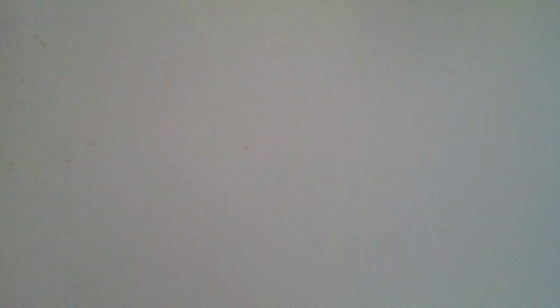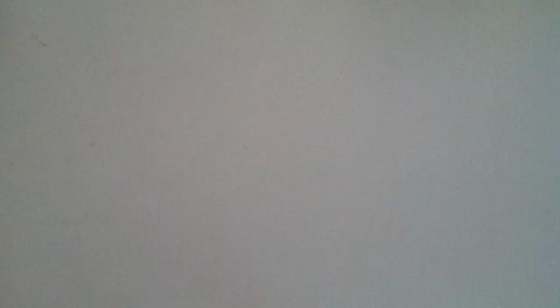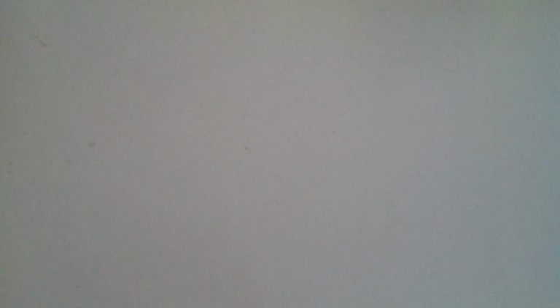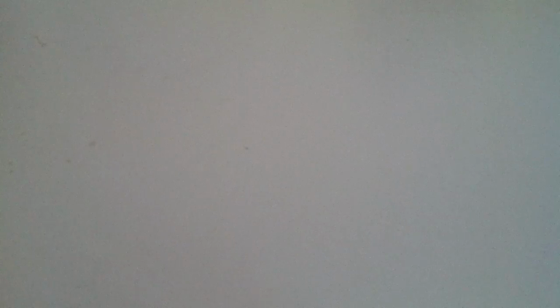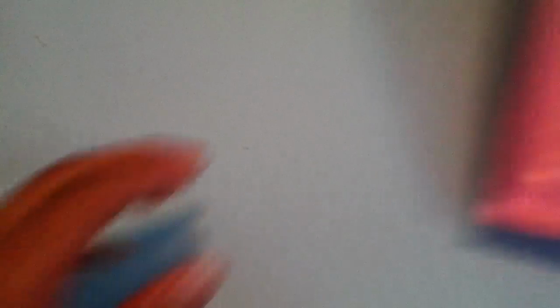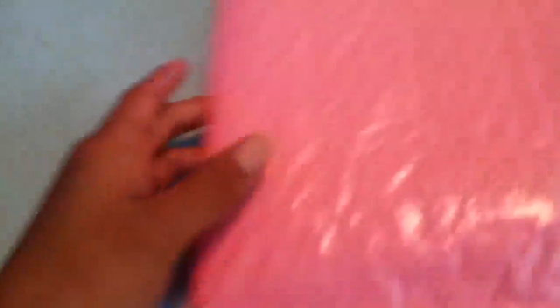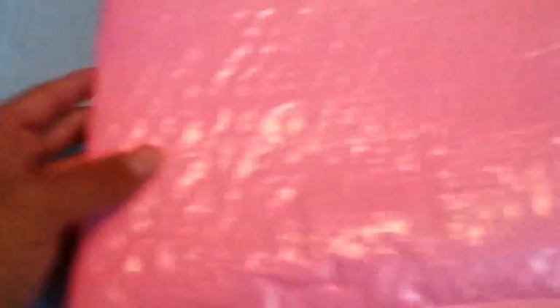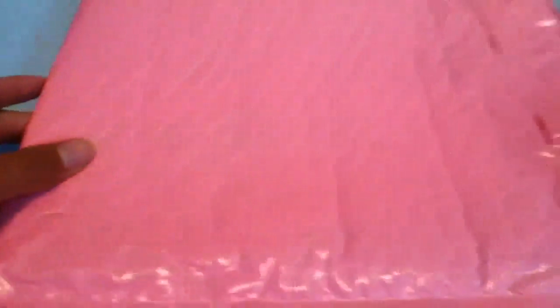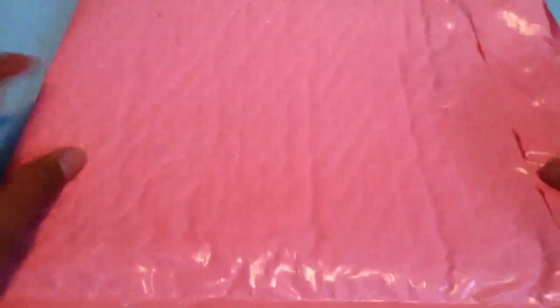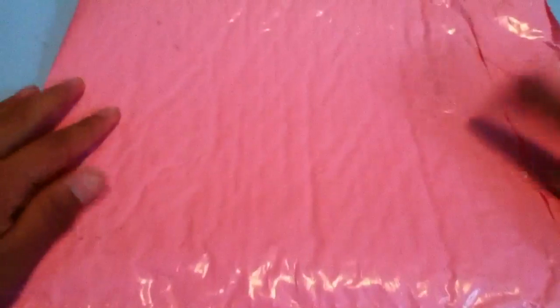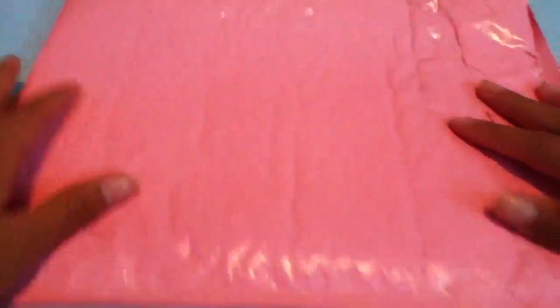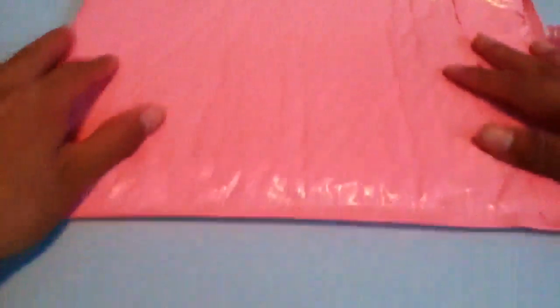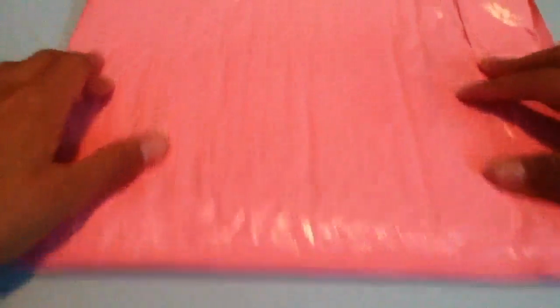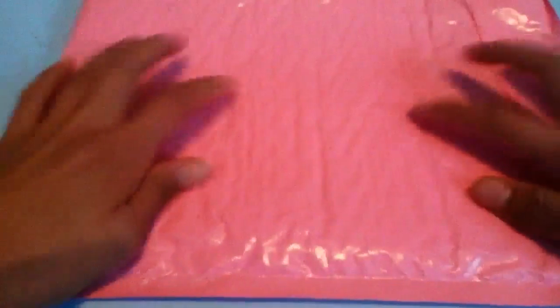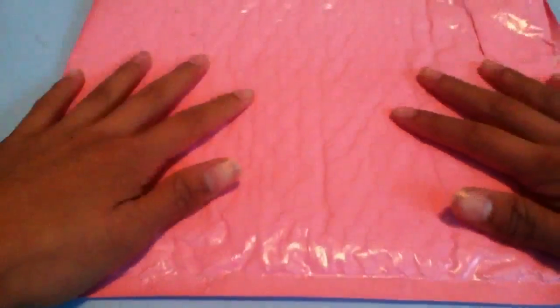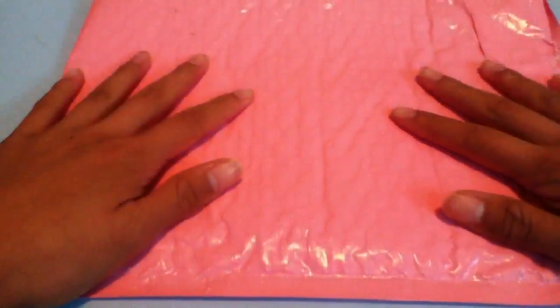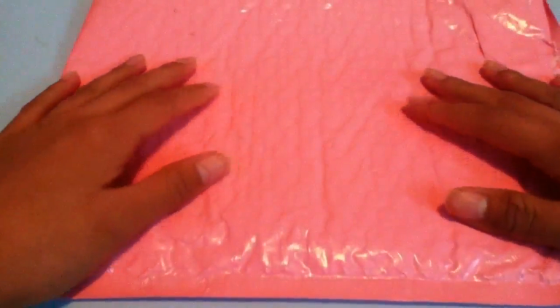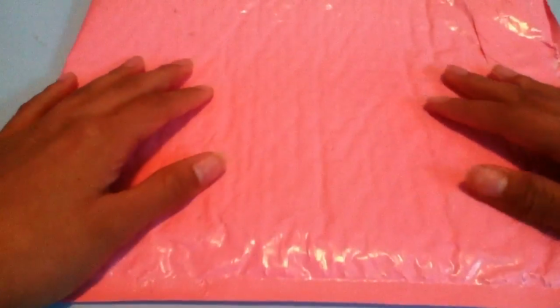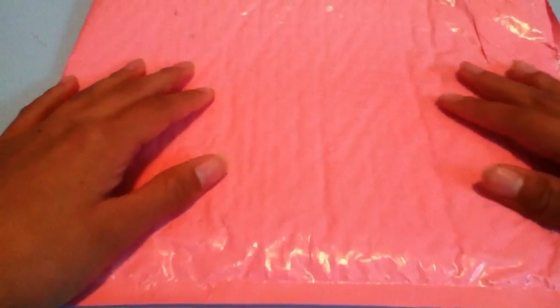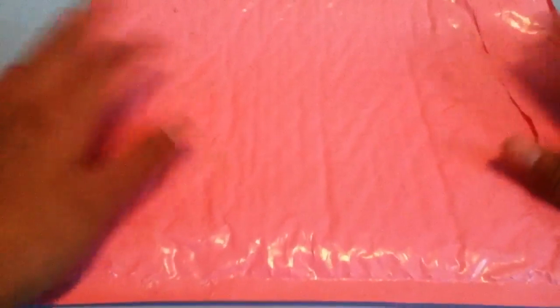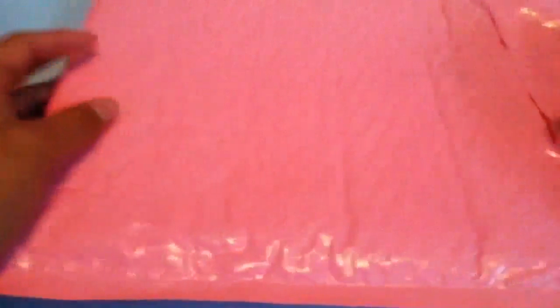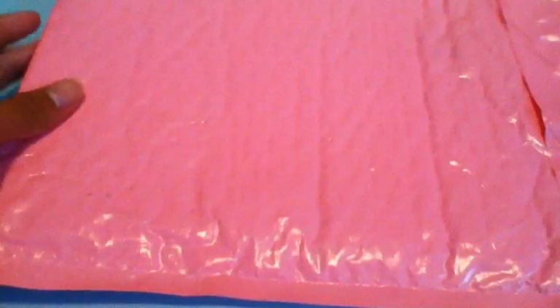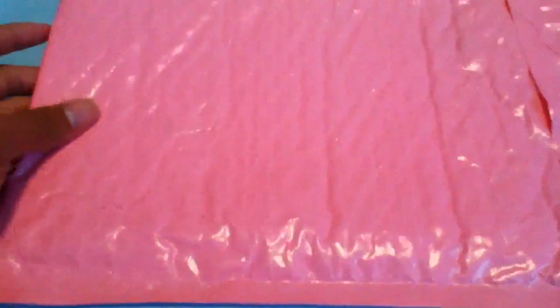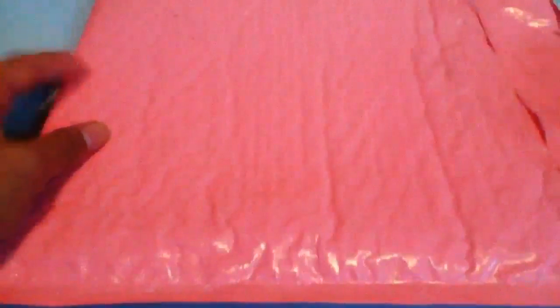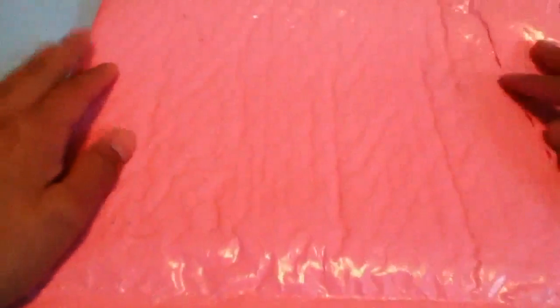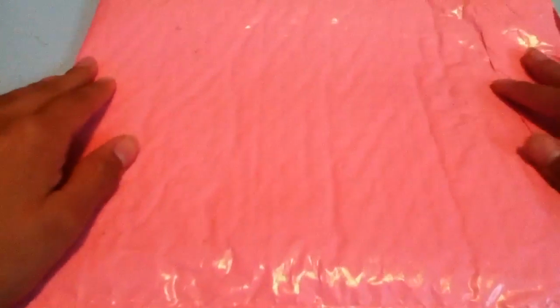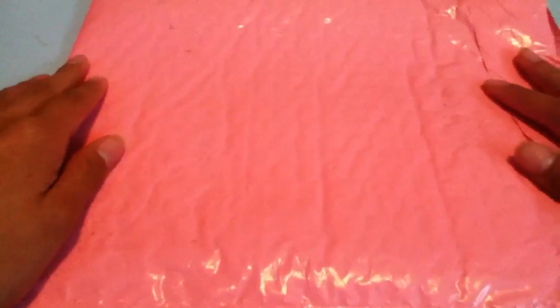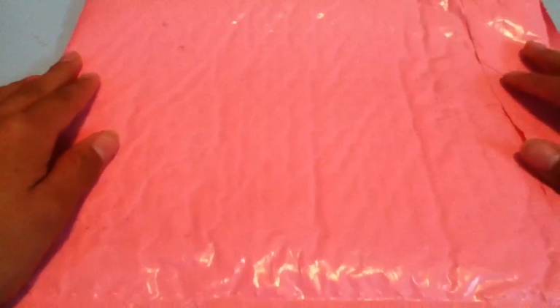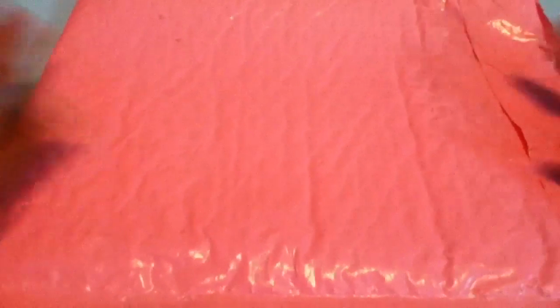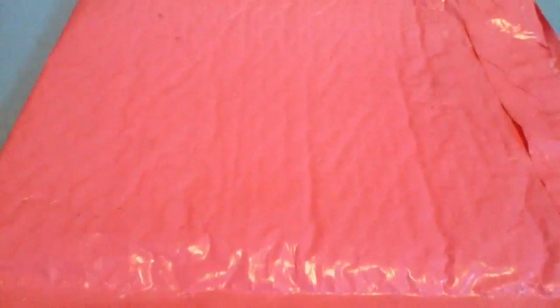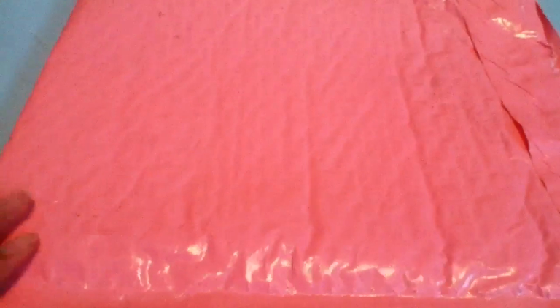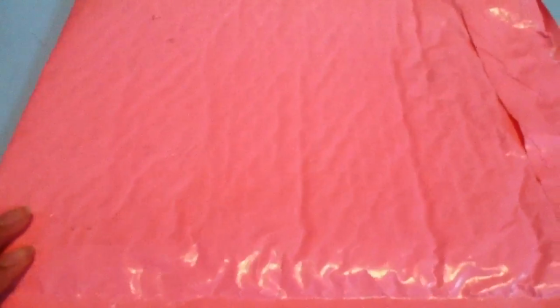Everything I bought came in this really cute pink bubble mailer, and it's actually a lot smaller than I thought it'd be.